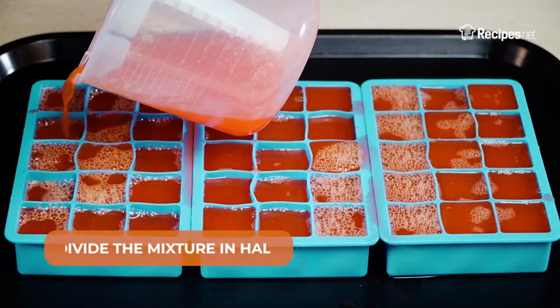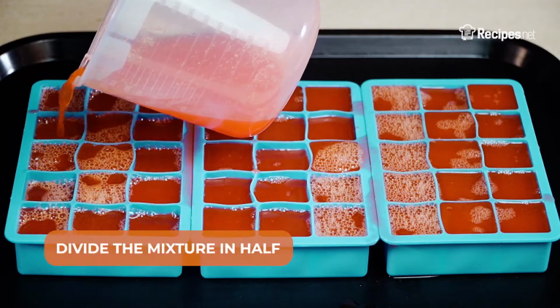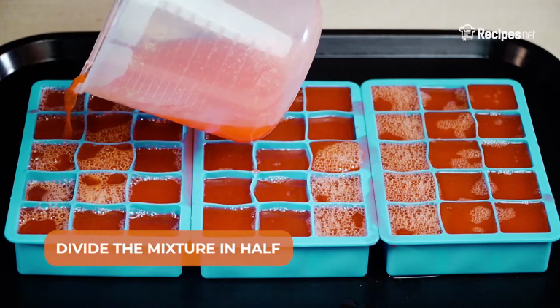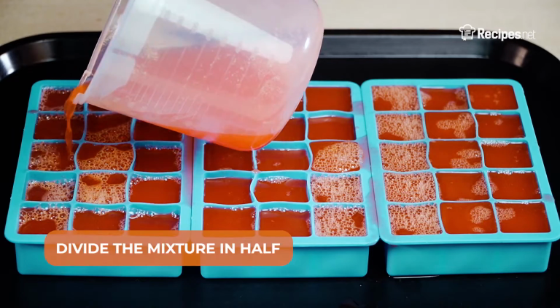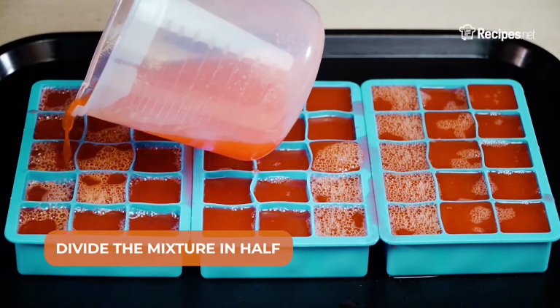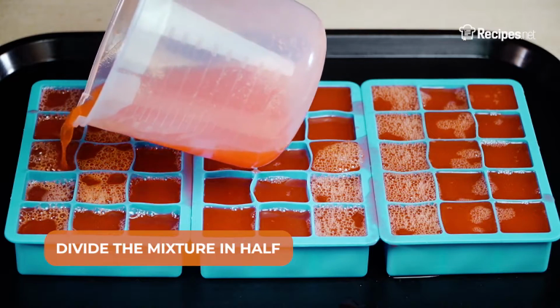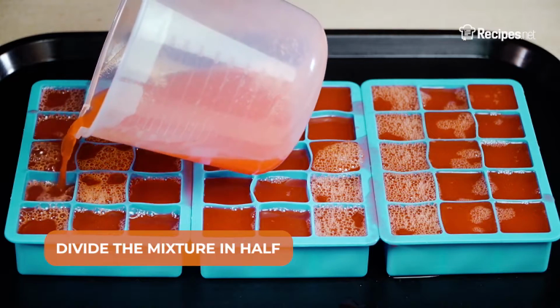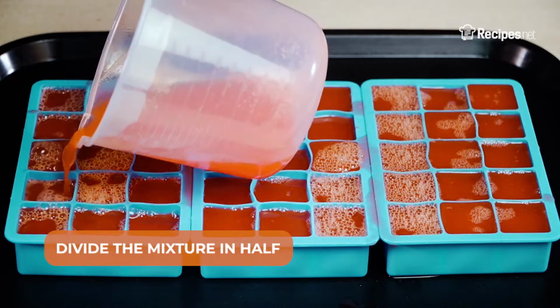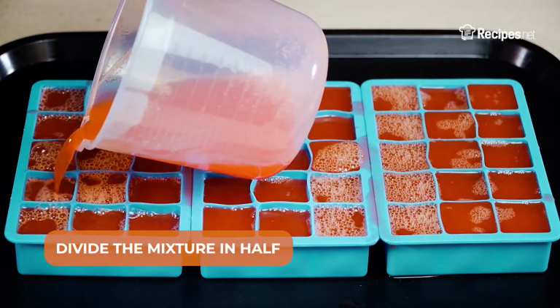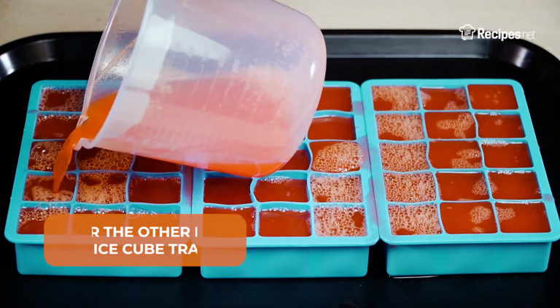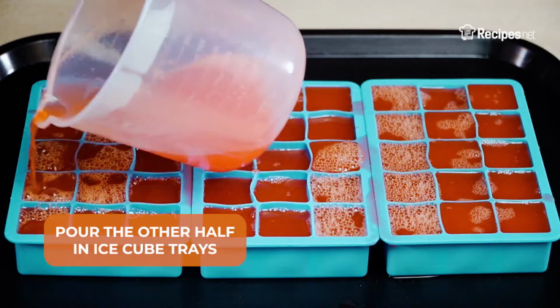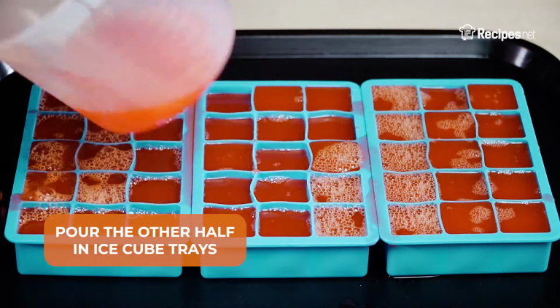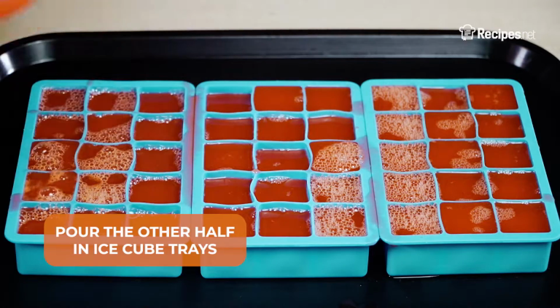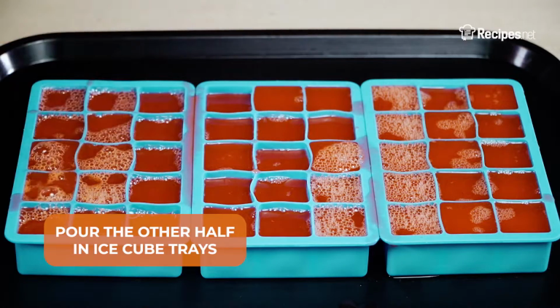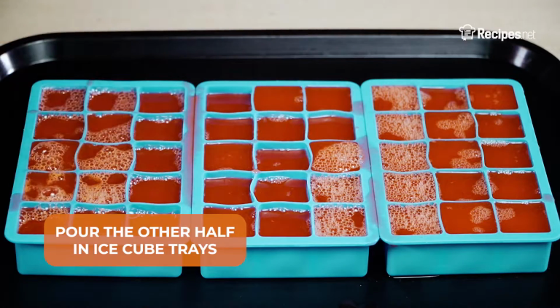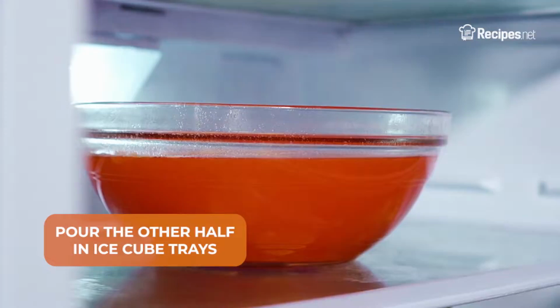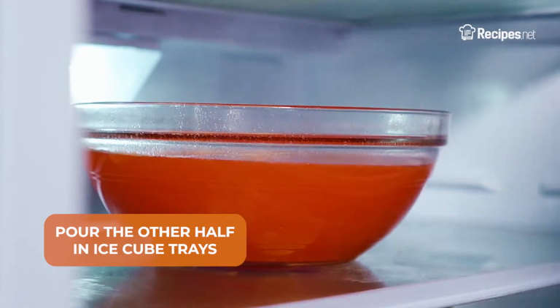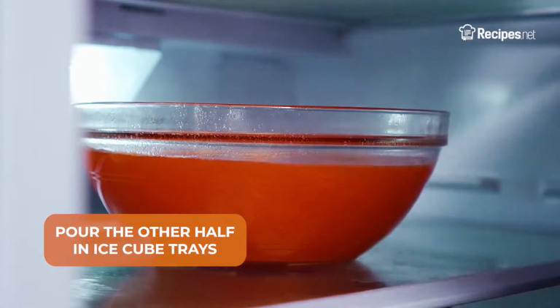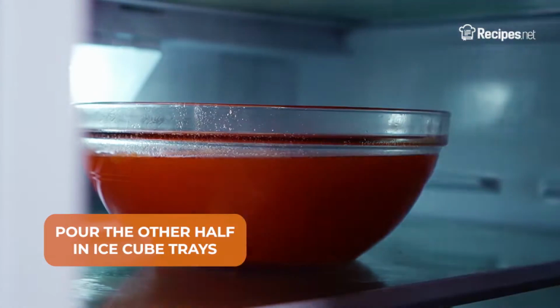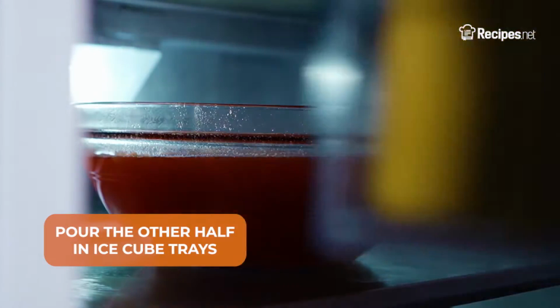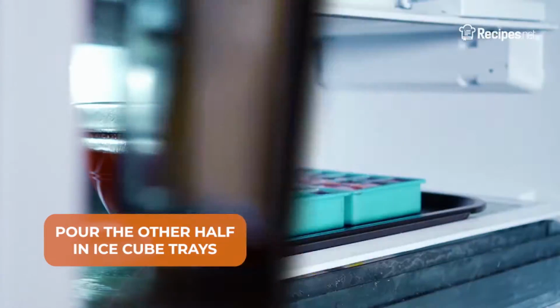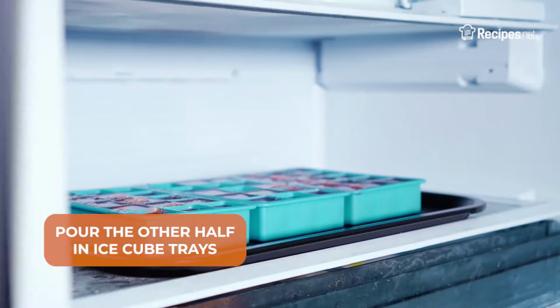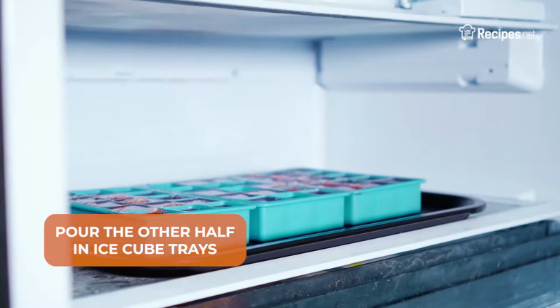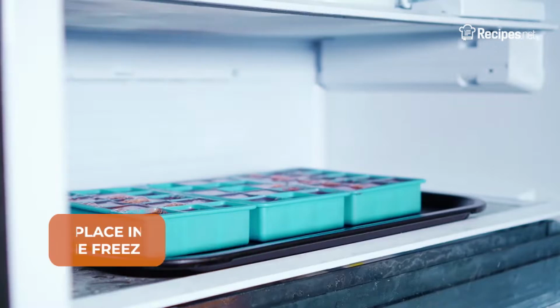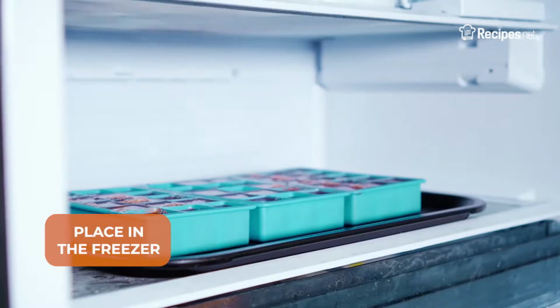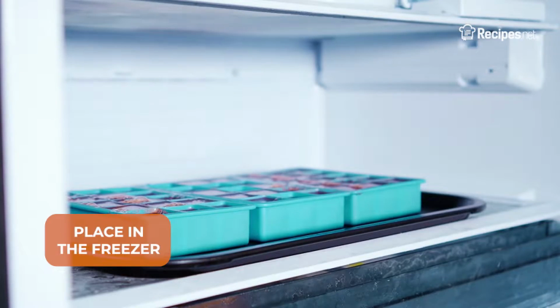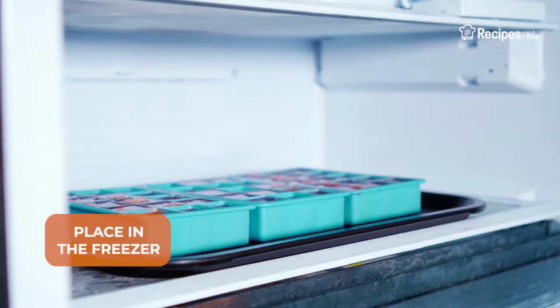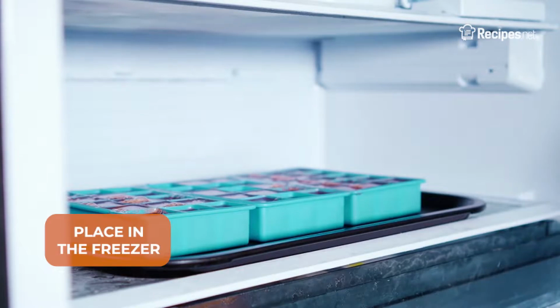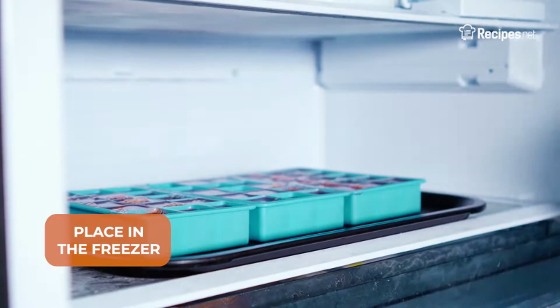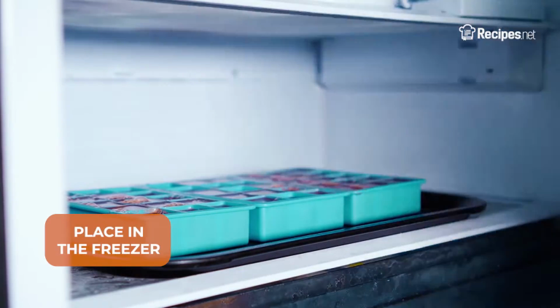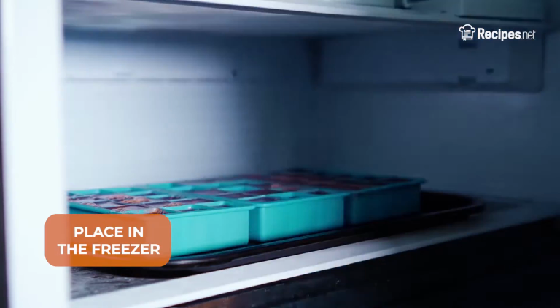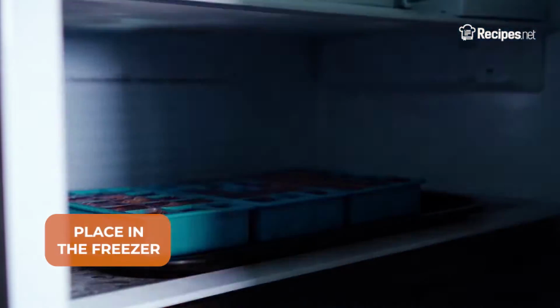Divide the mixture in half, pouring one half in ice cube trays. Place them both in the freezer.